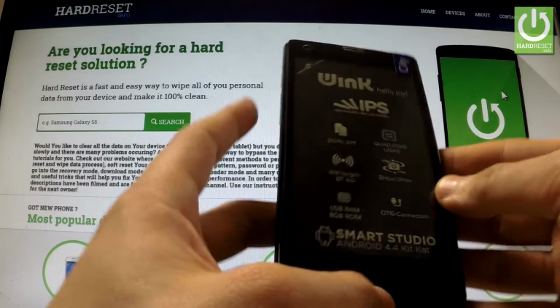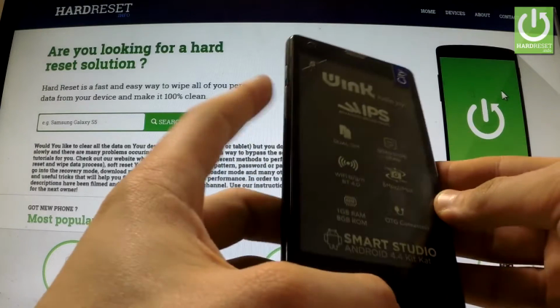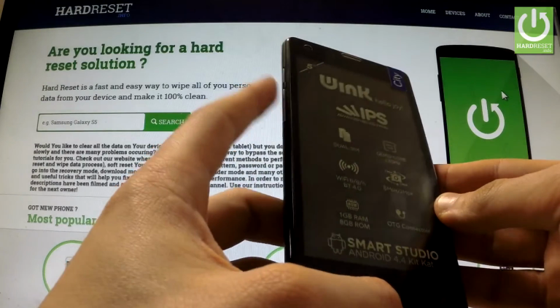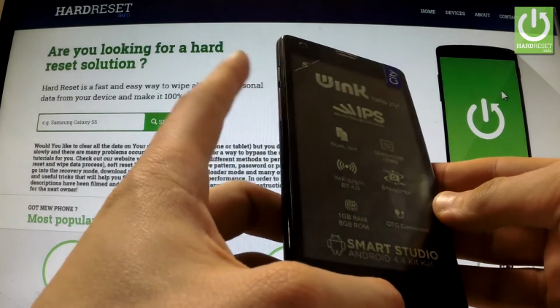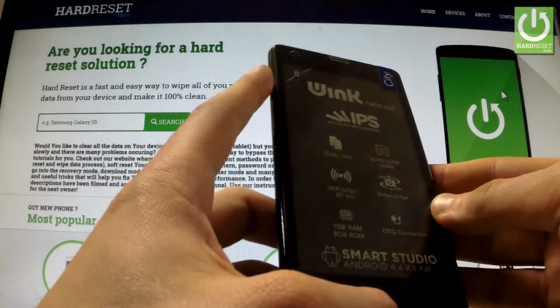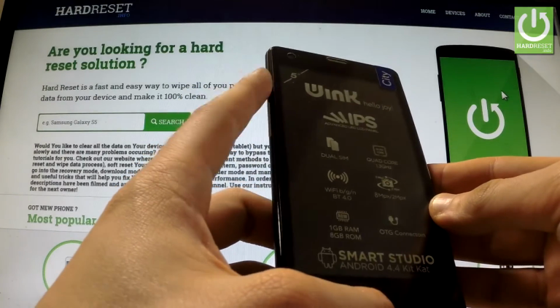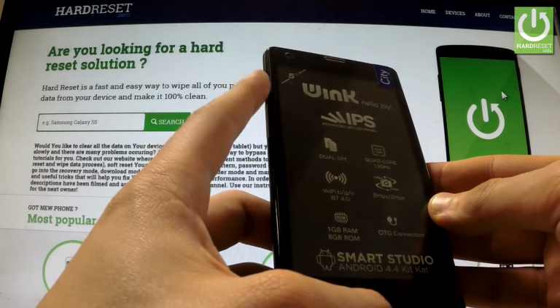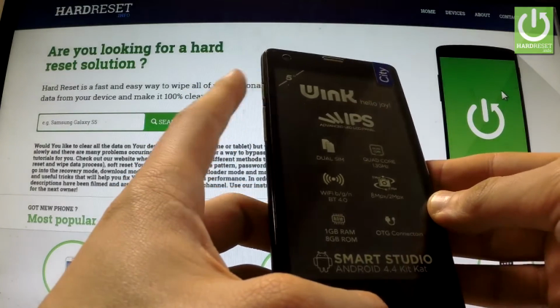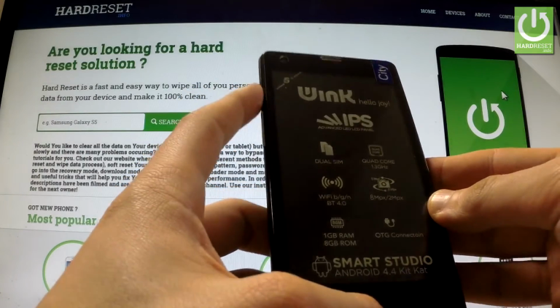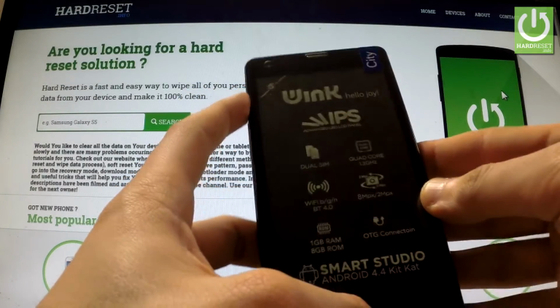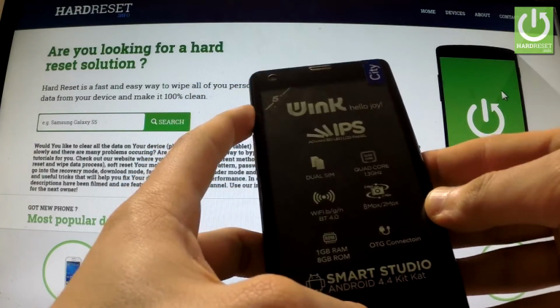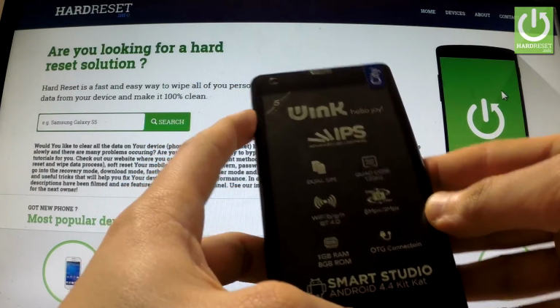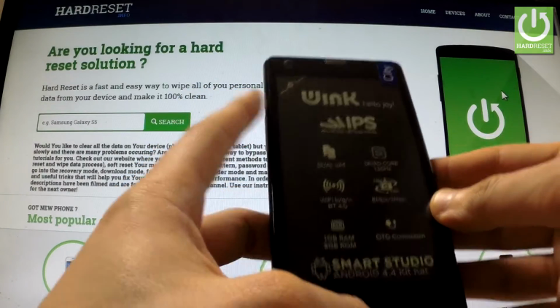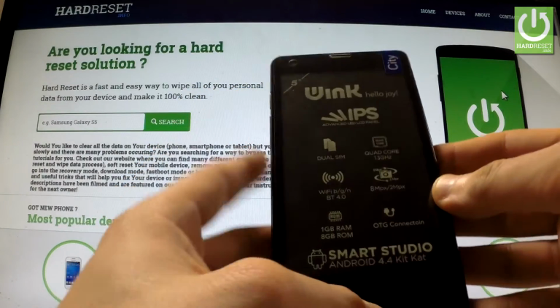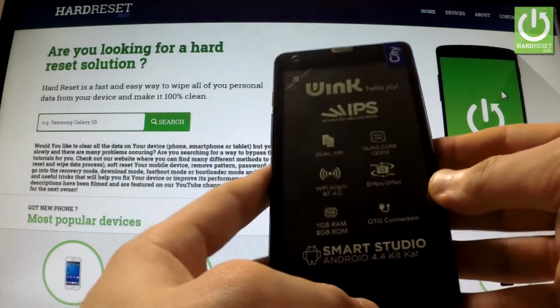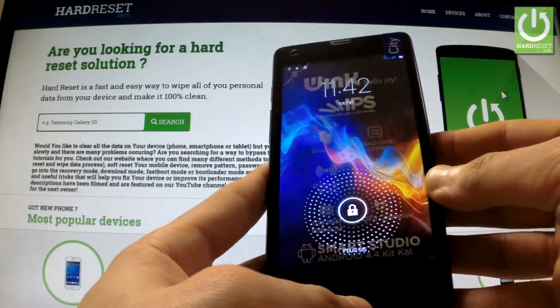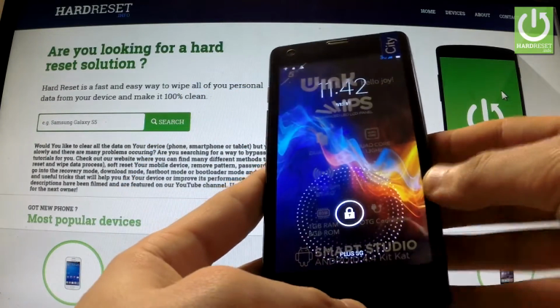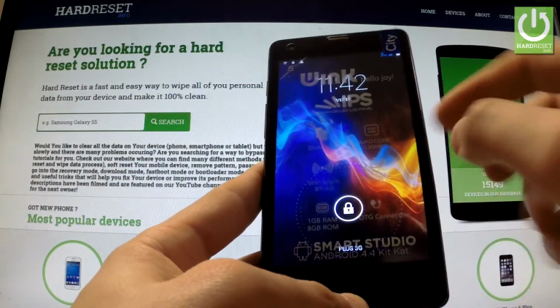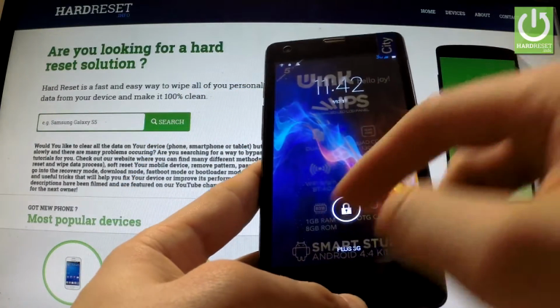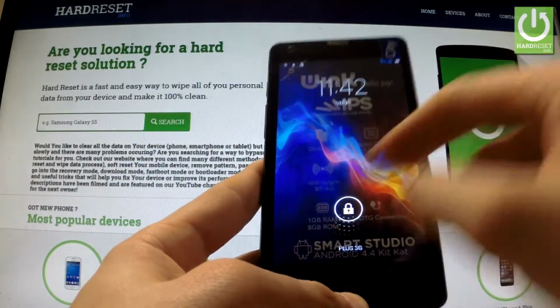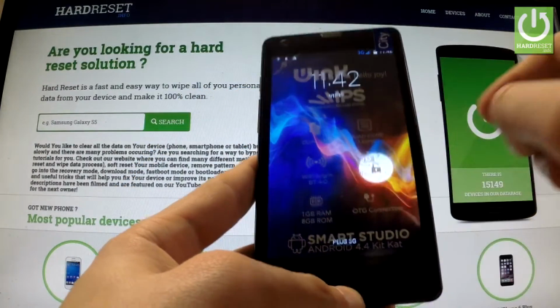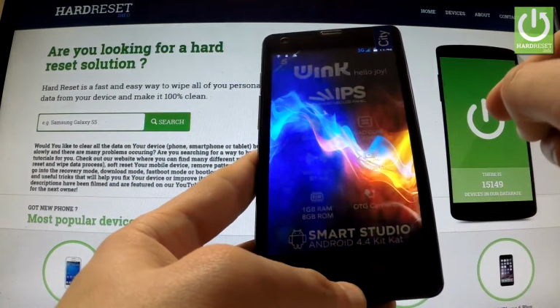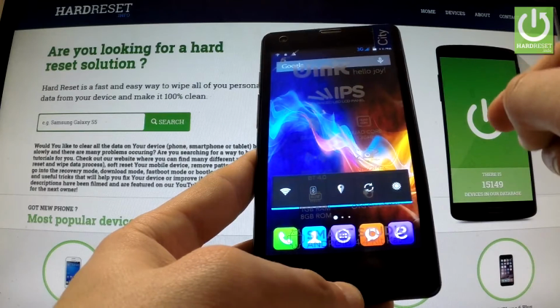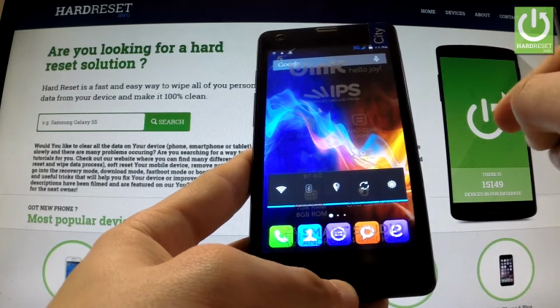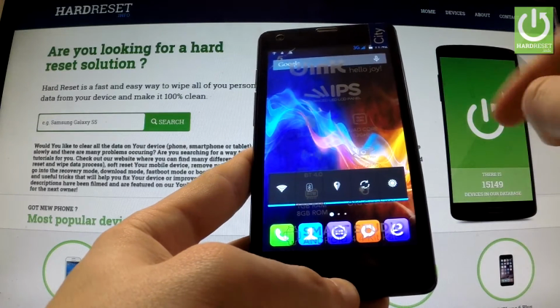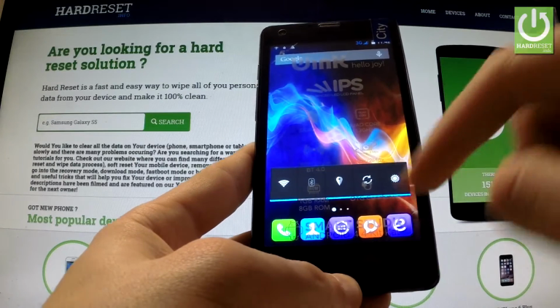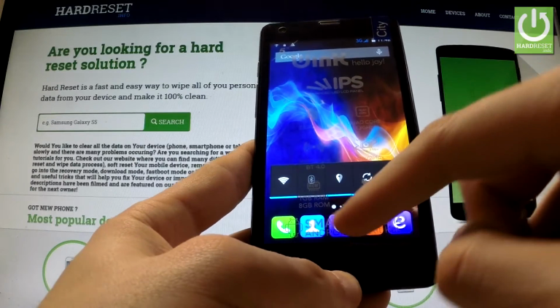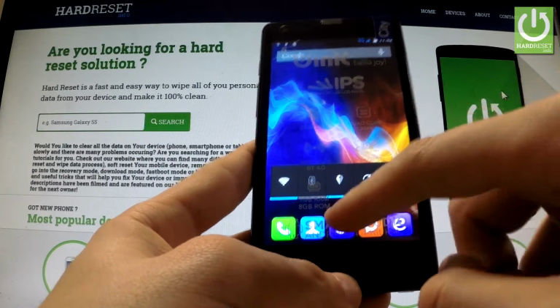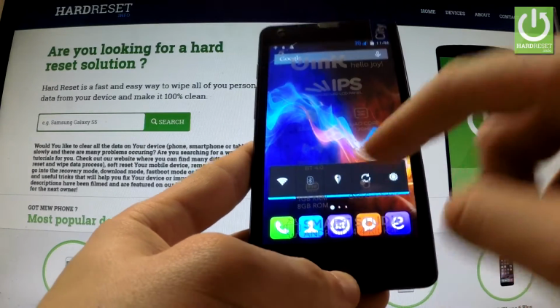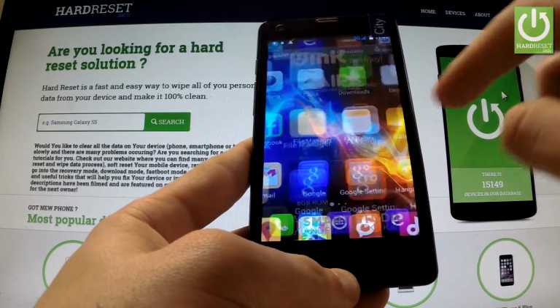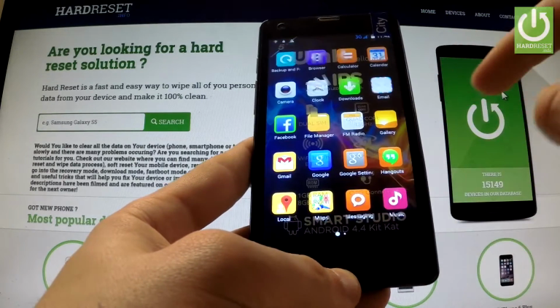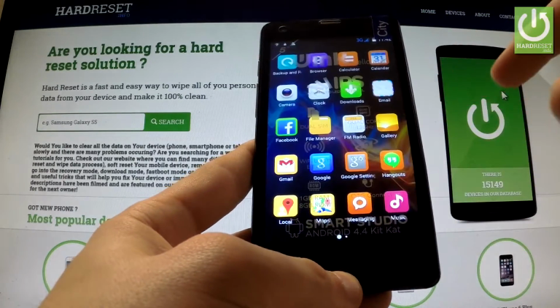At first hold down the power key to switch on your phone, then unlock the screen, tap the apps icon.